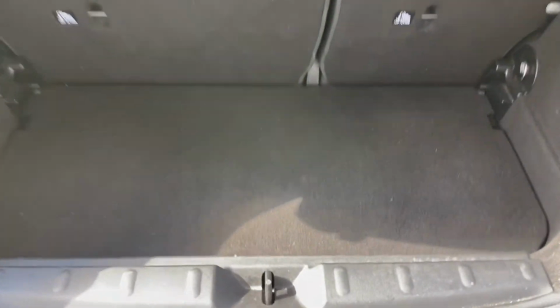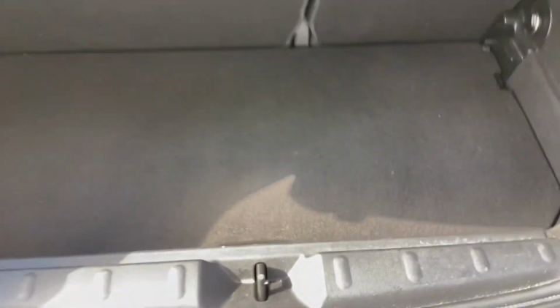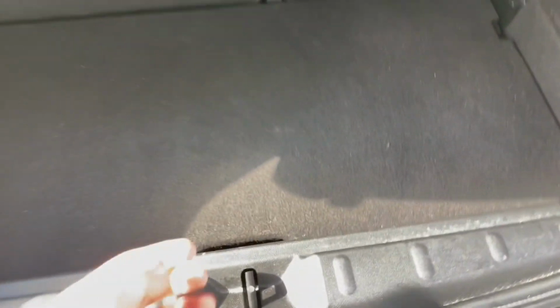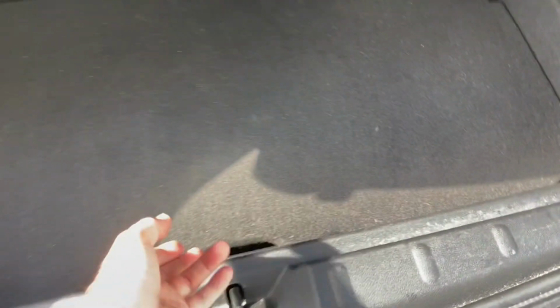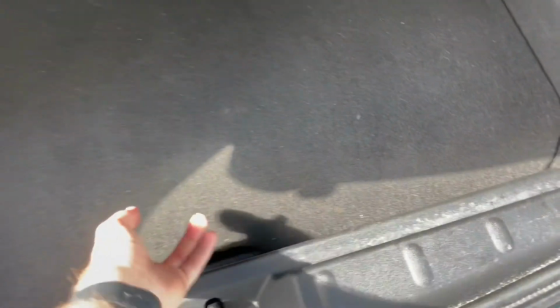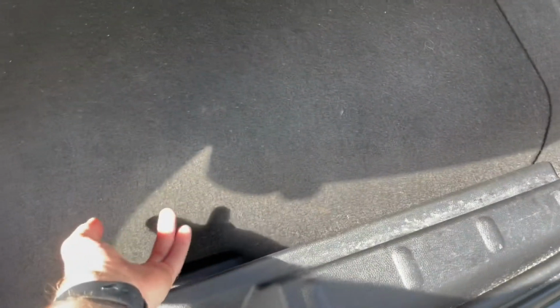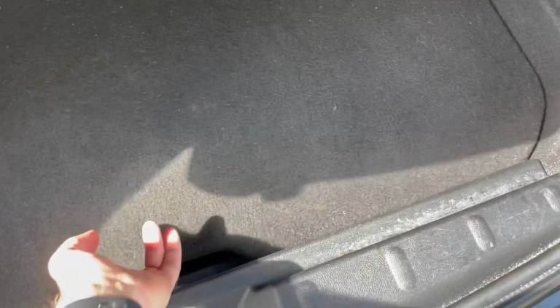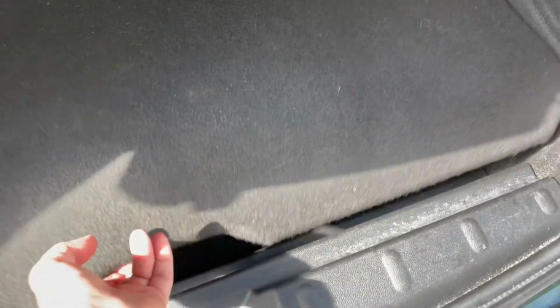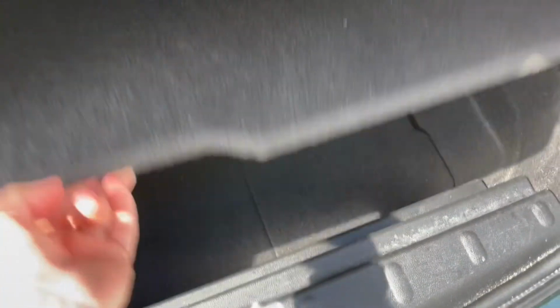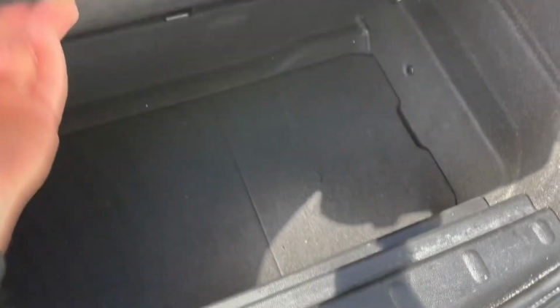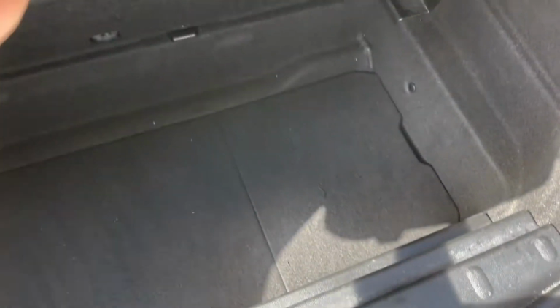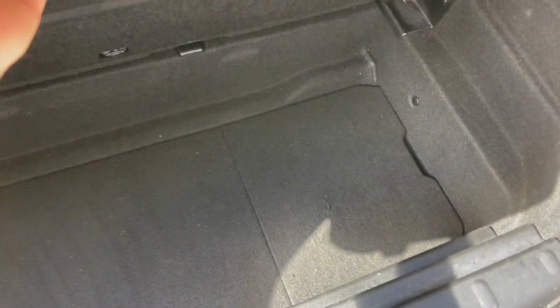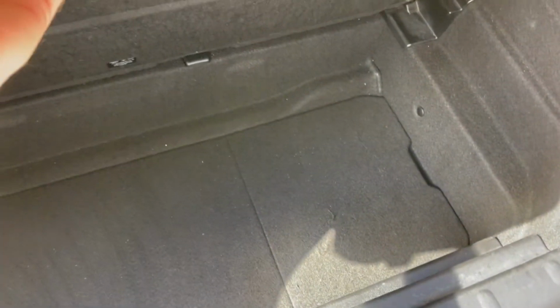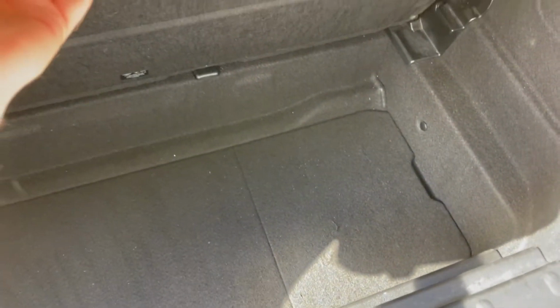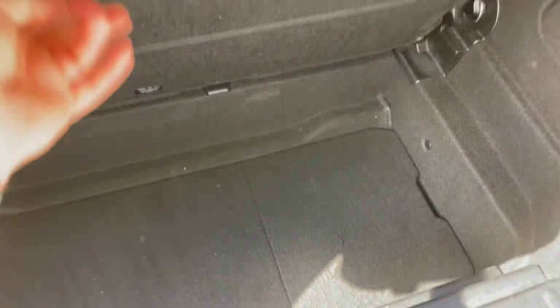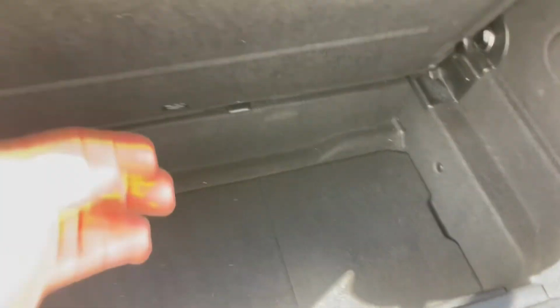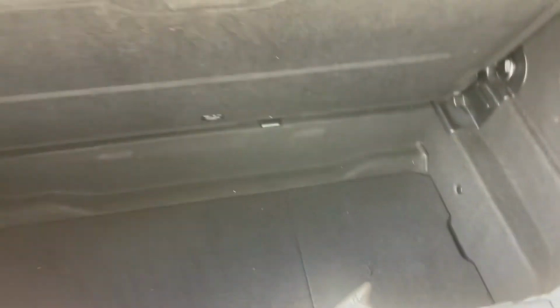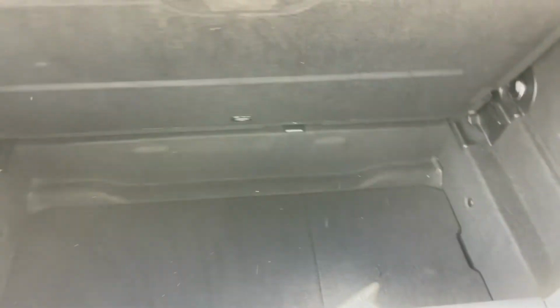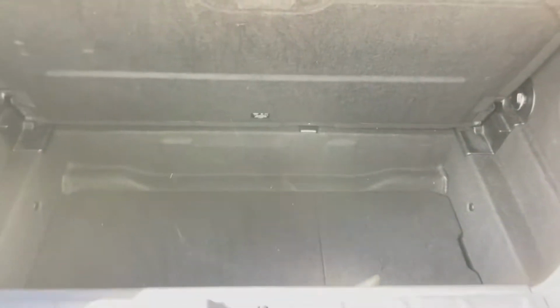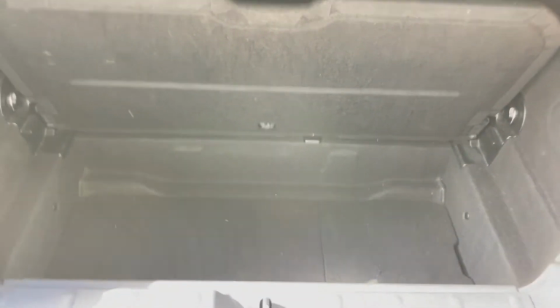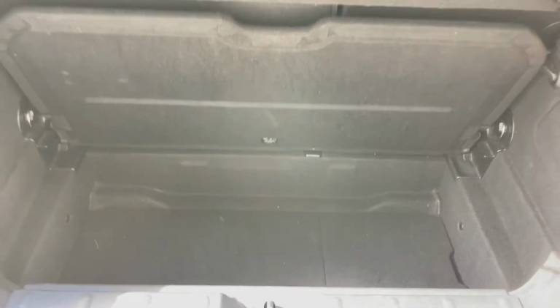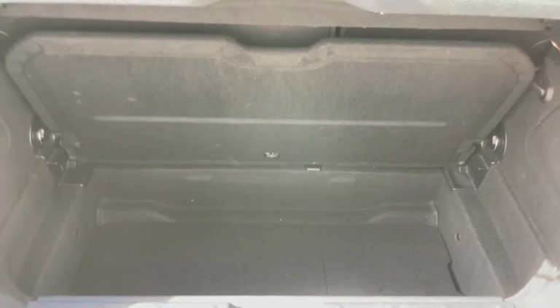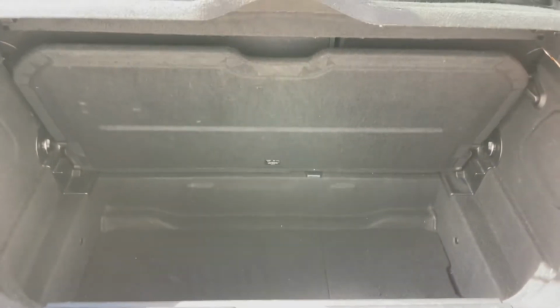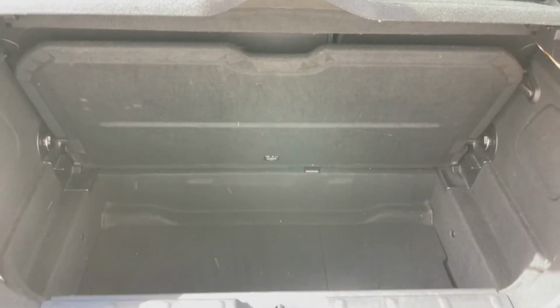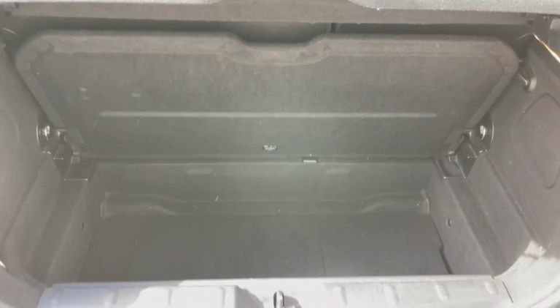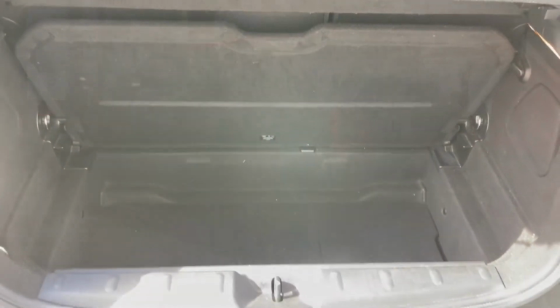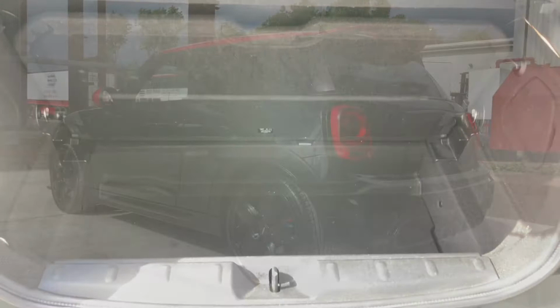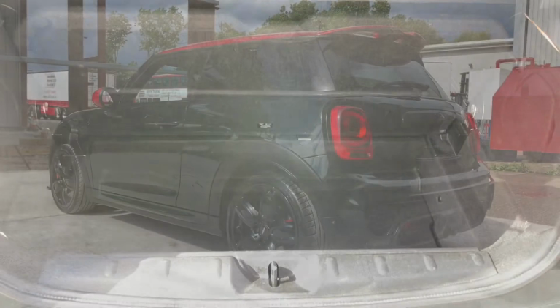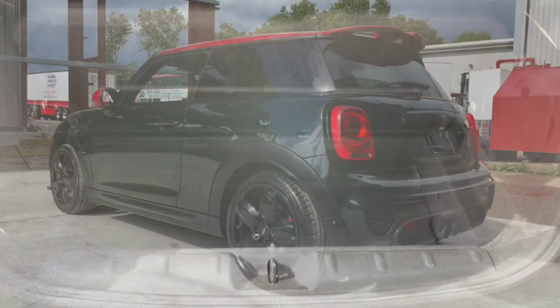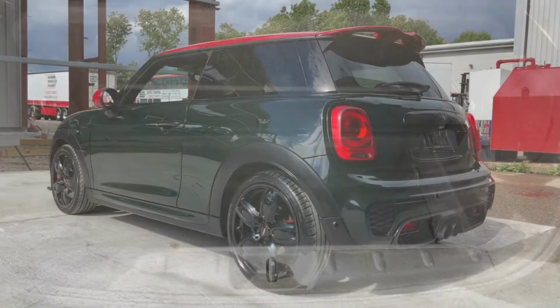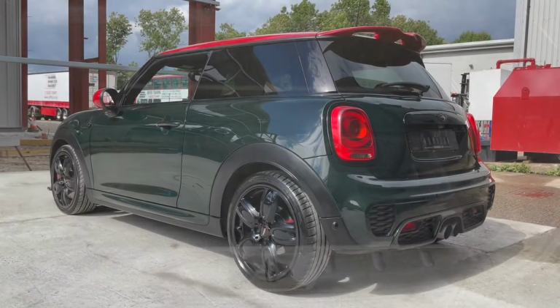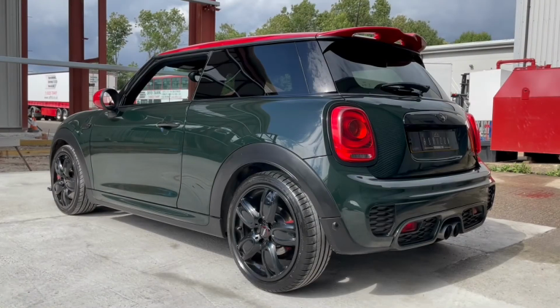In the boot it's a very good size, and if you lift it up there's even more space underneath.